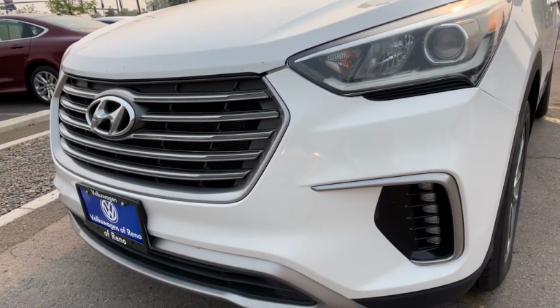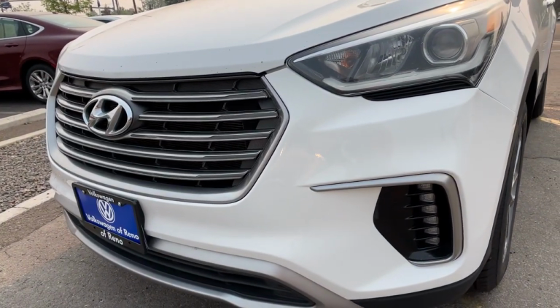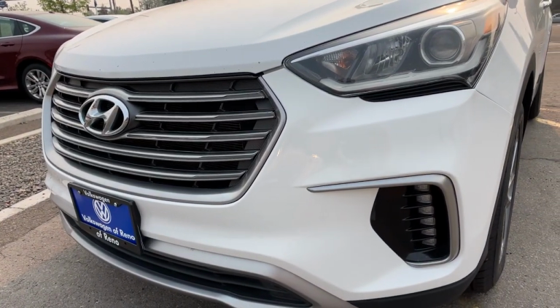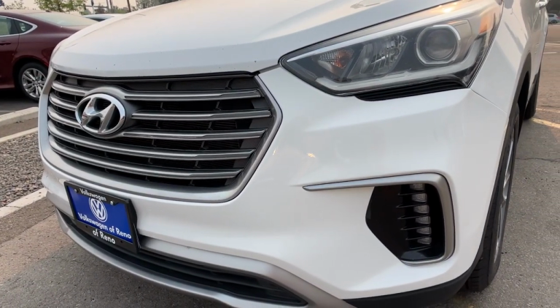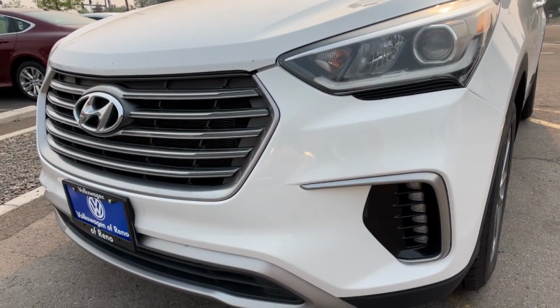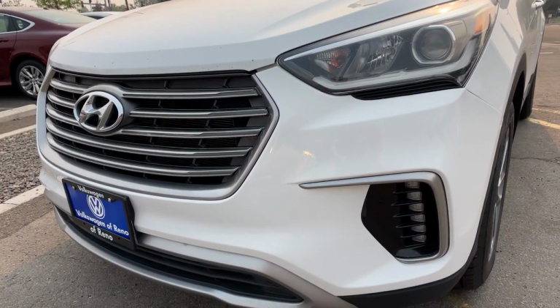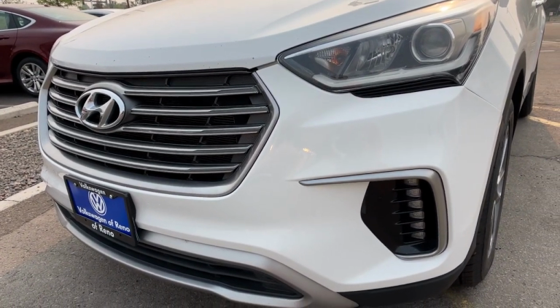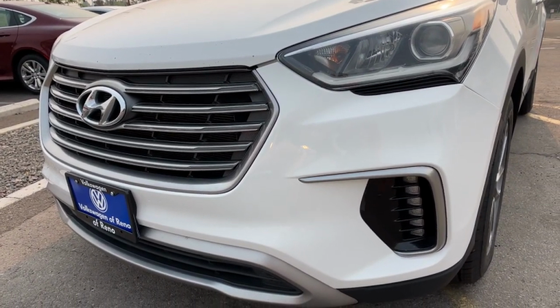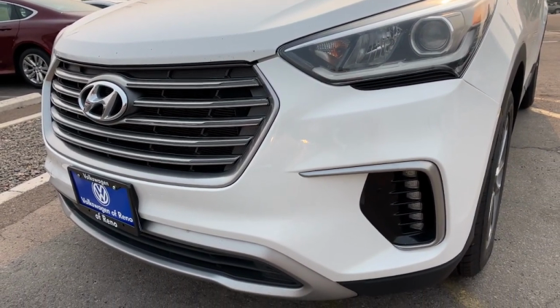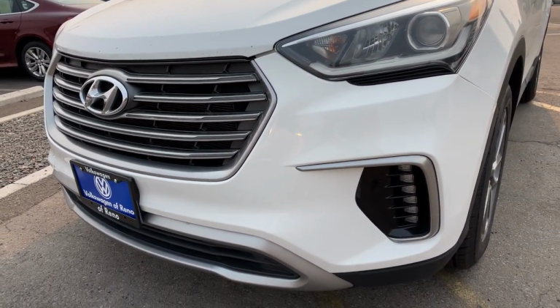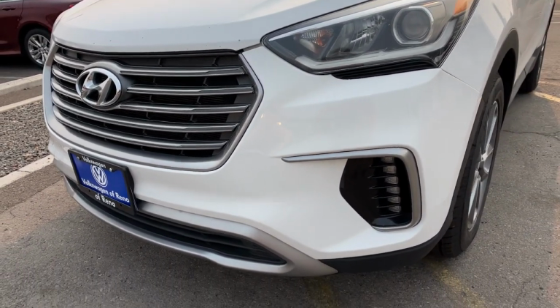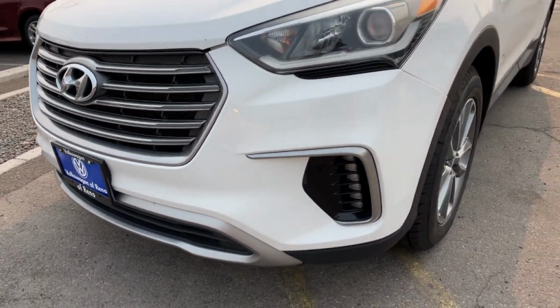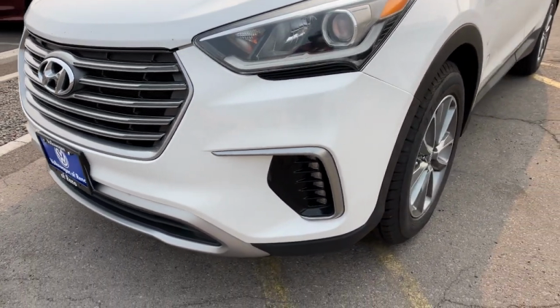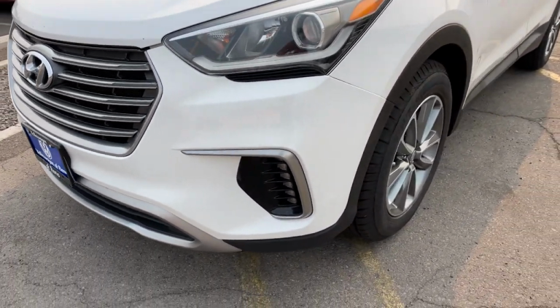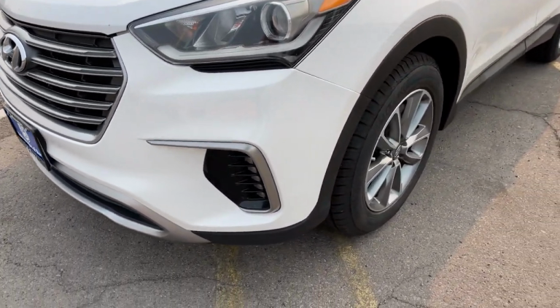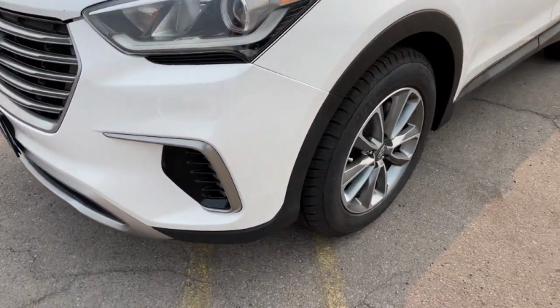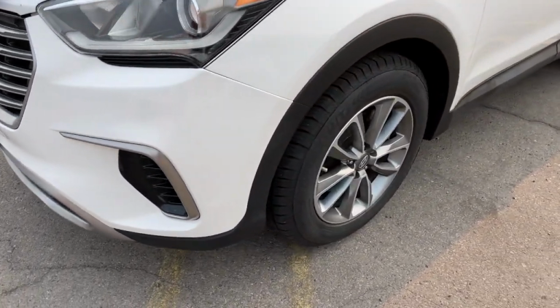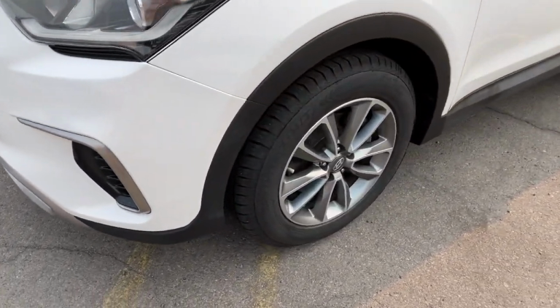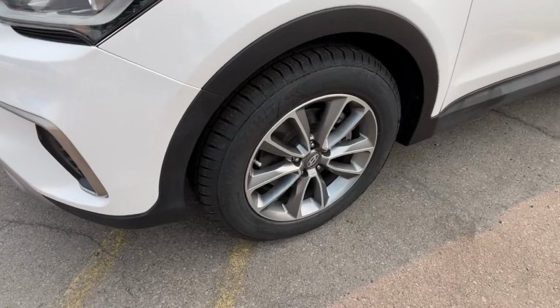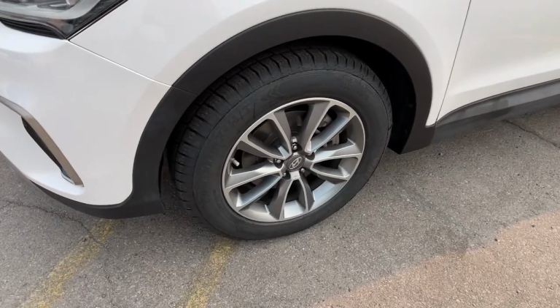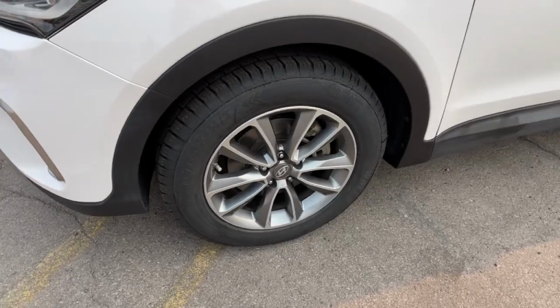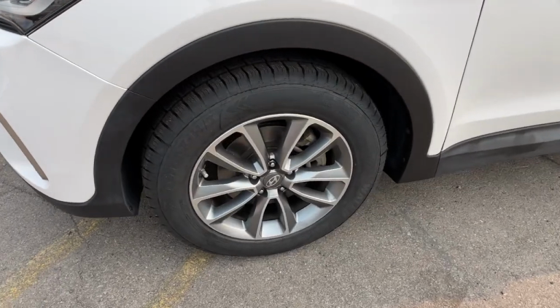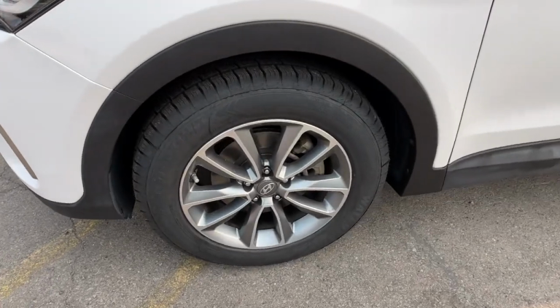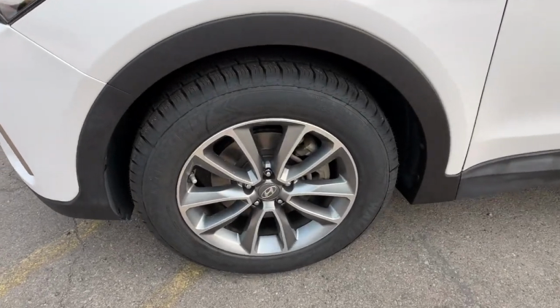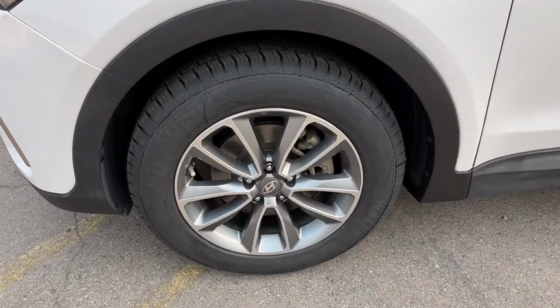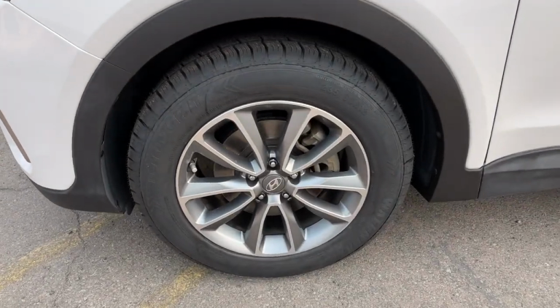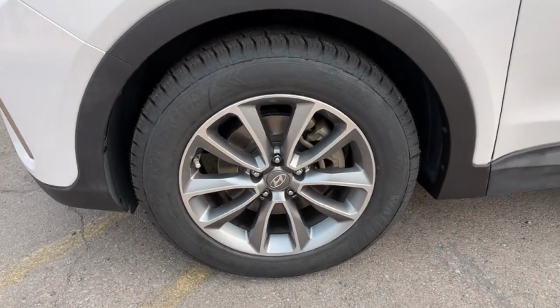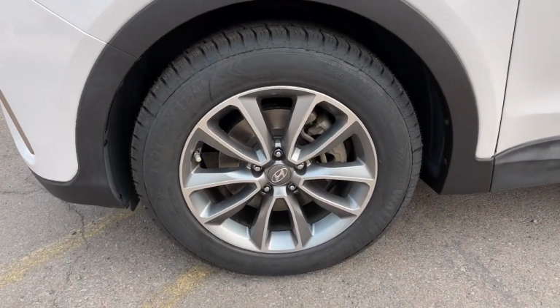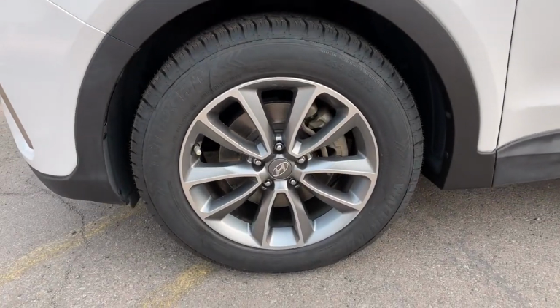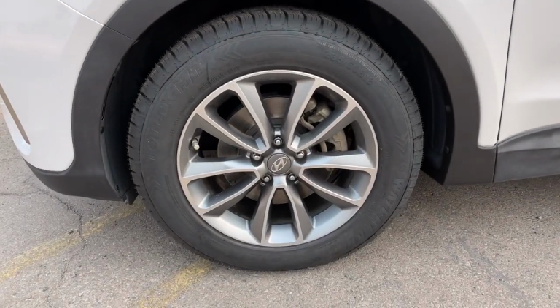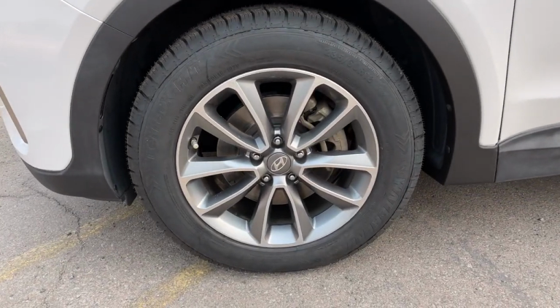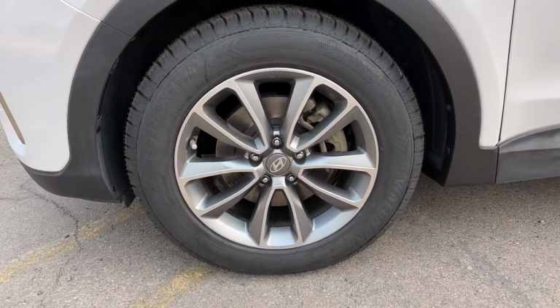Rest assured, your Santa Fe has everything you need to make excursions convenient, comfortable, and confident.